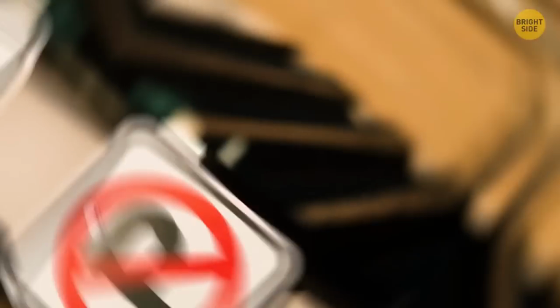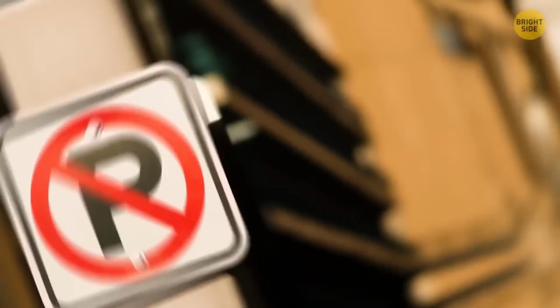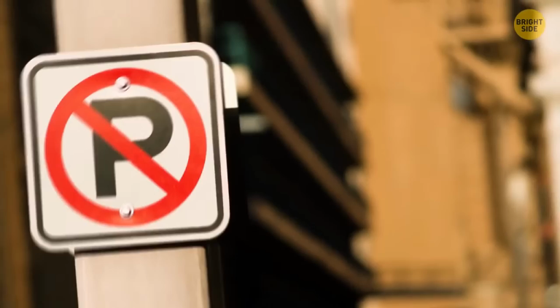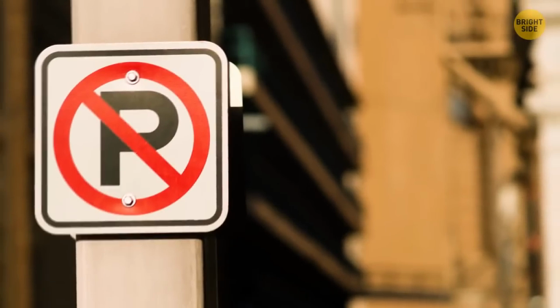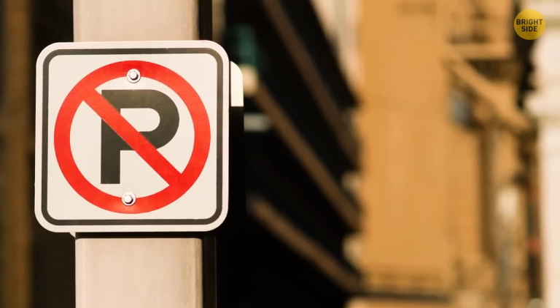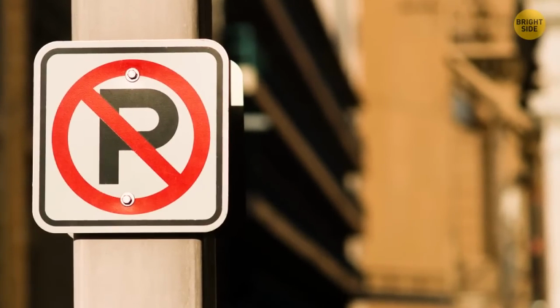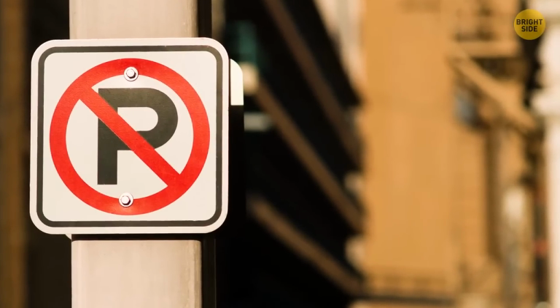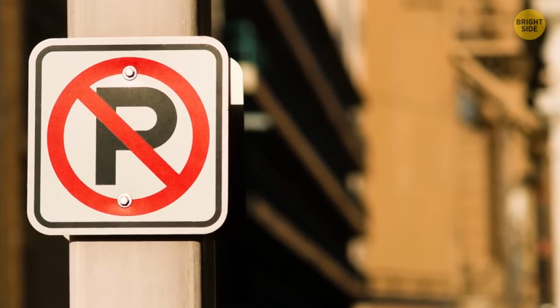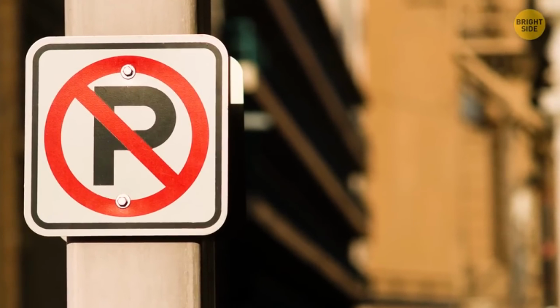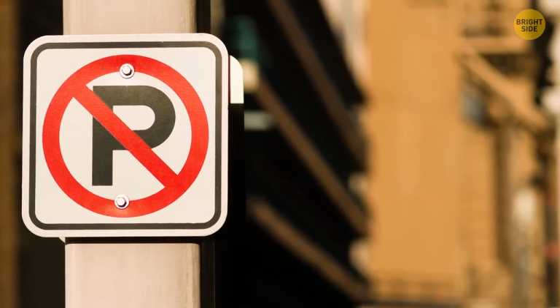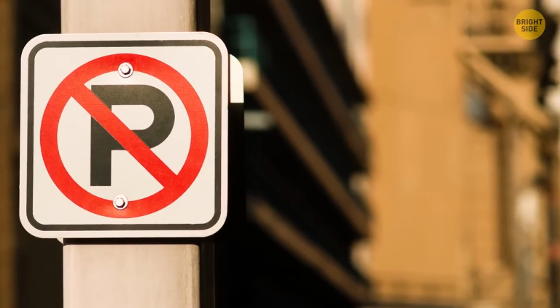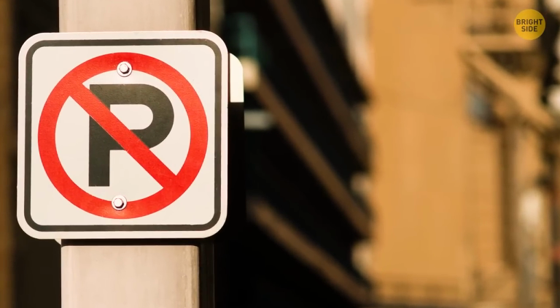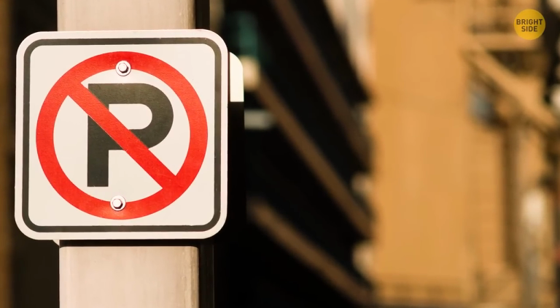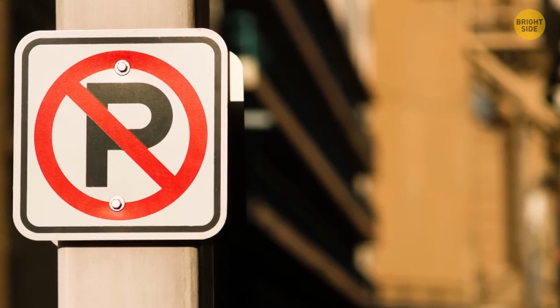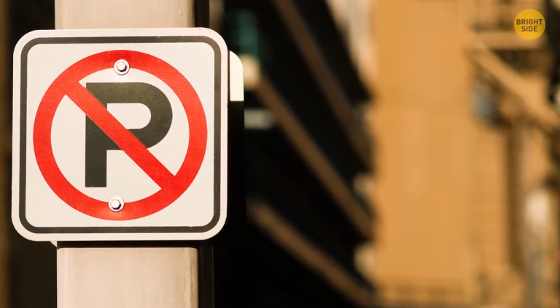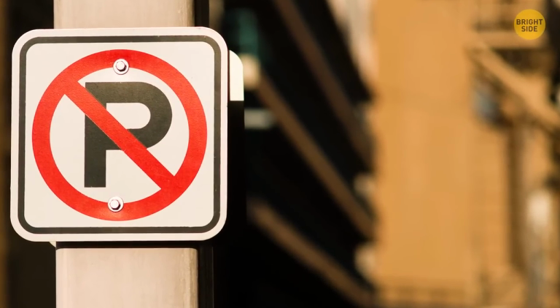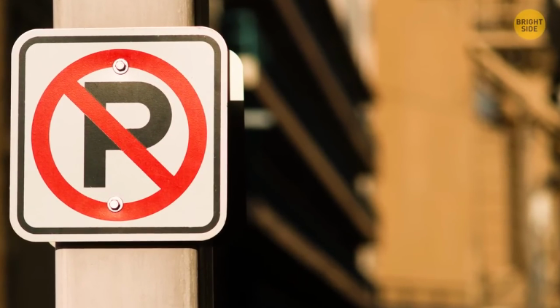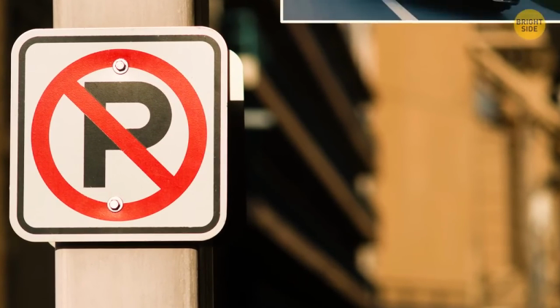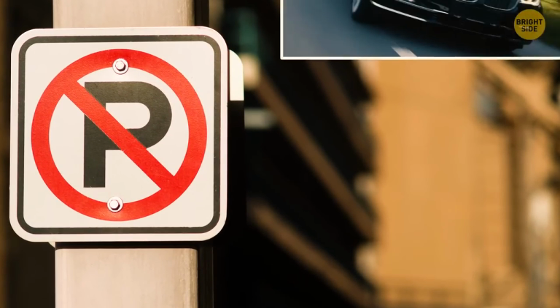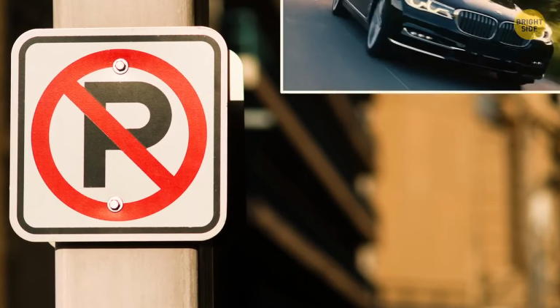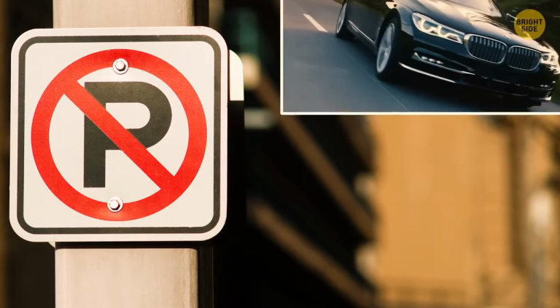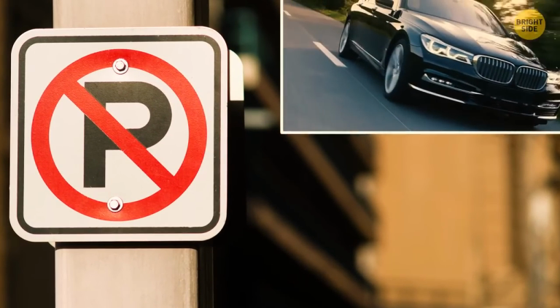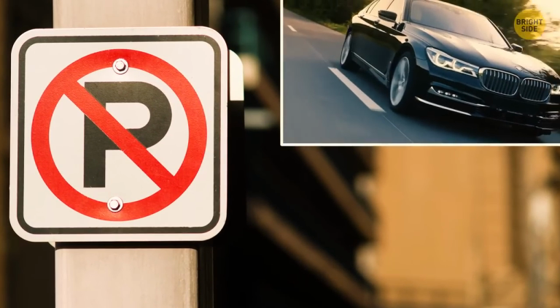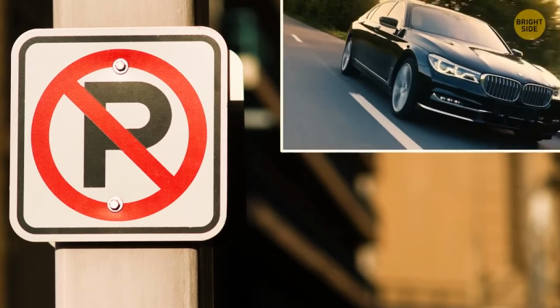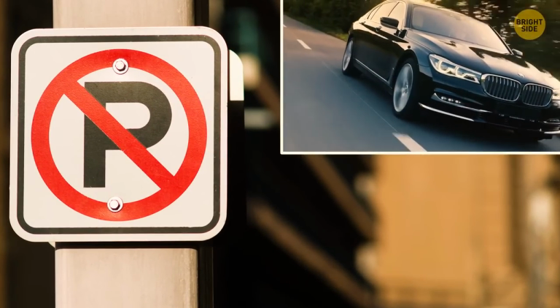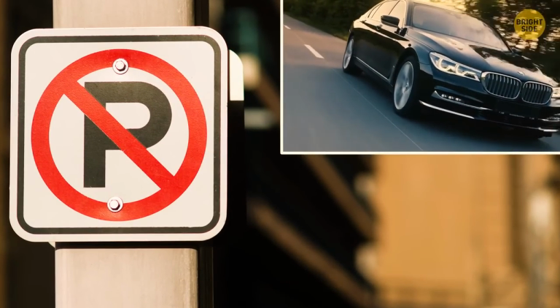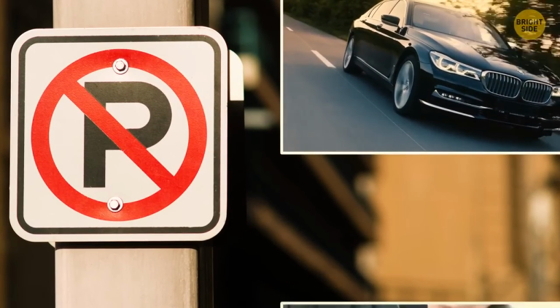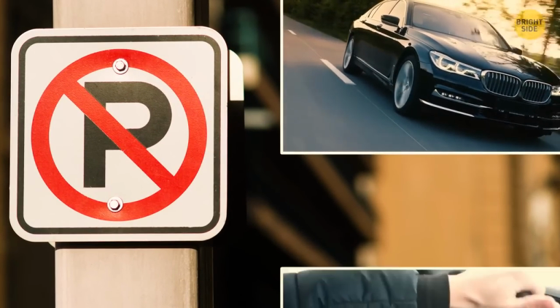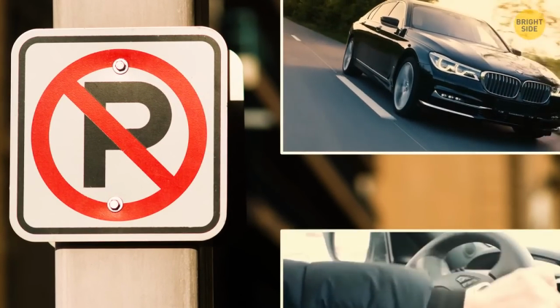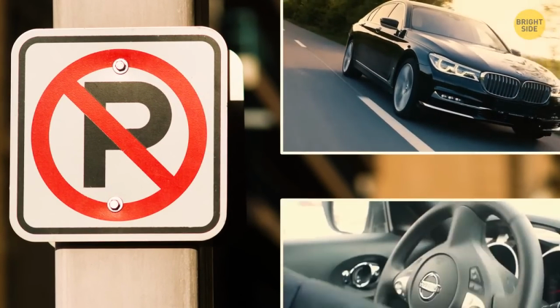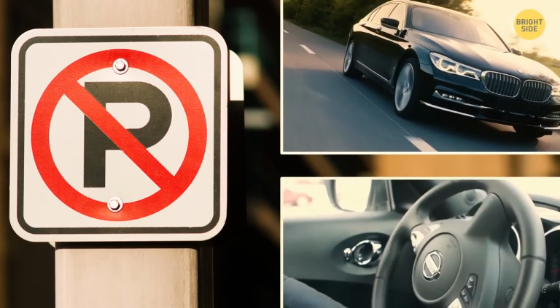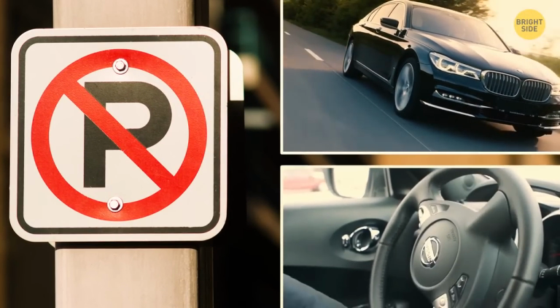Further rules on the Autobahn include no parking, reversing, or even making a U-turn.